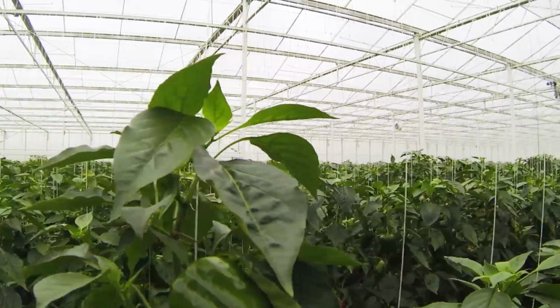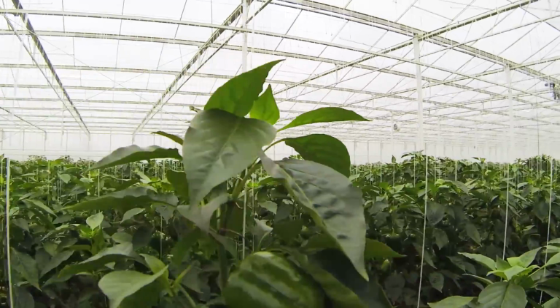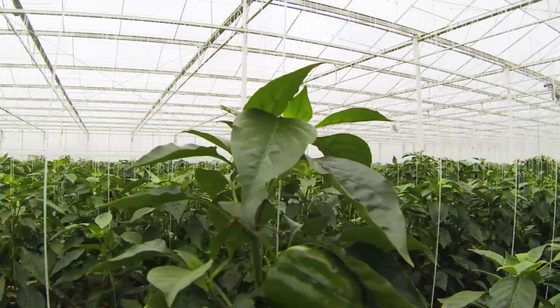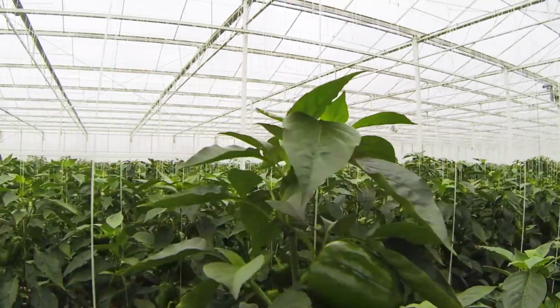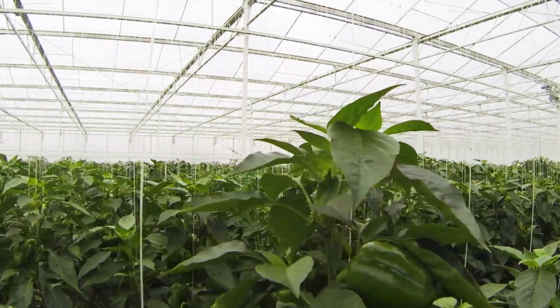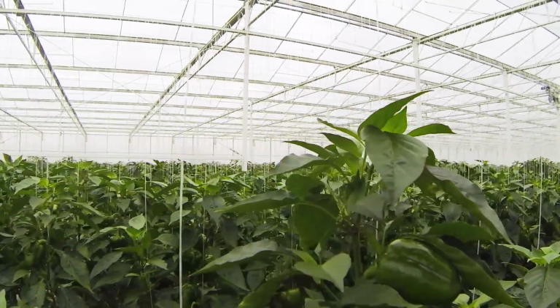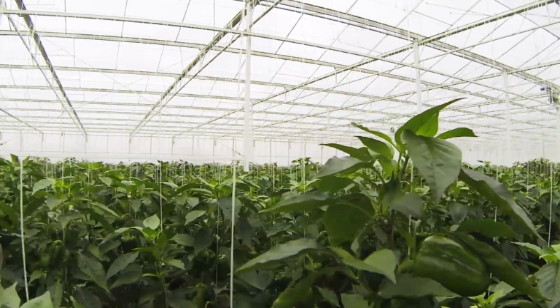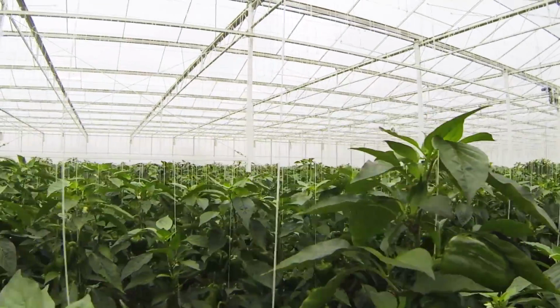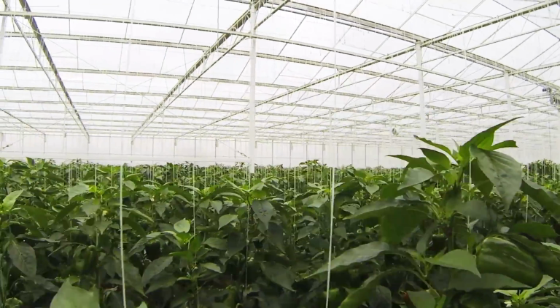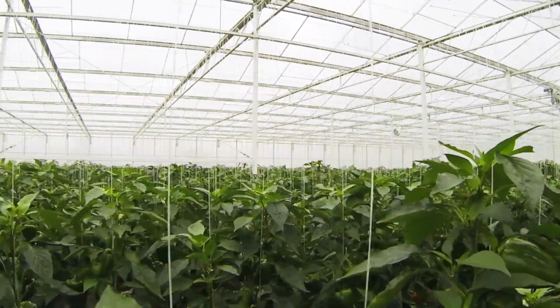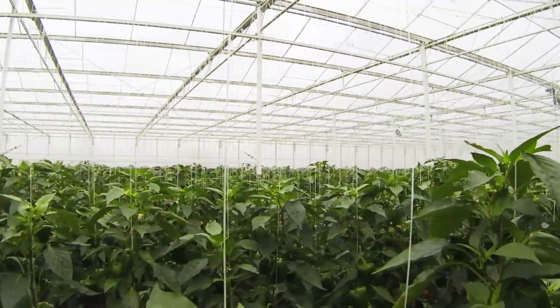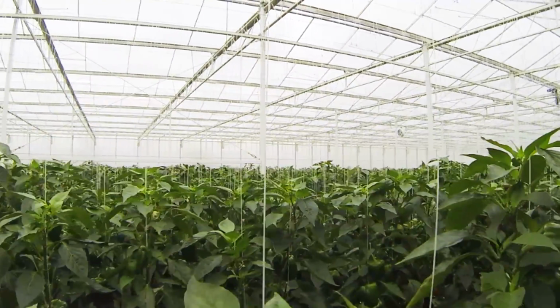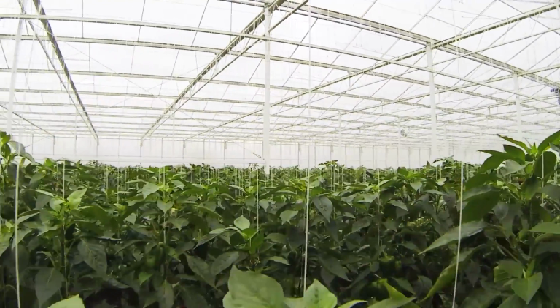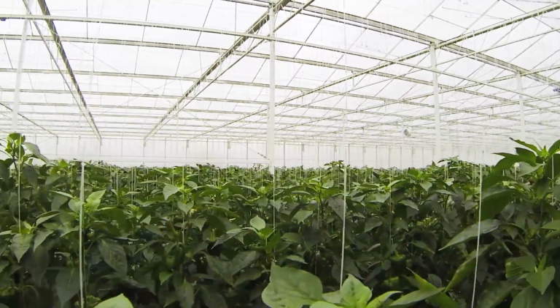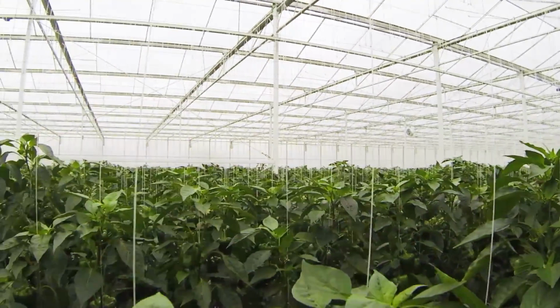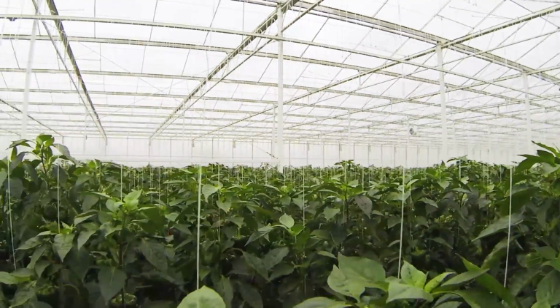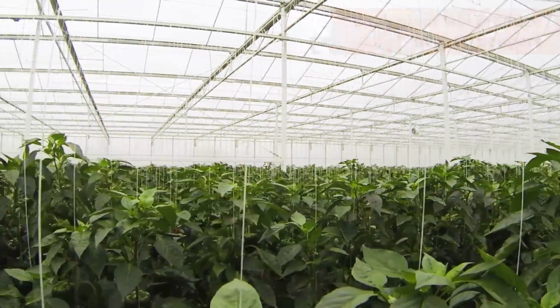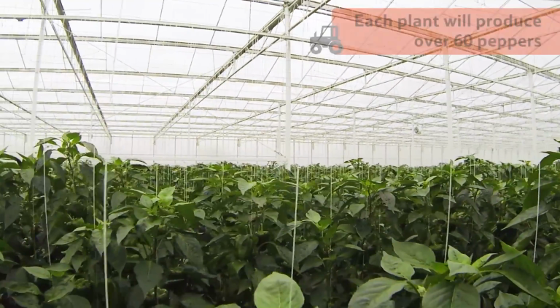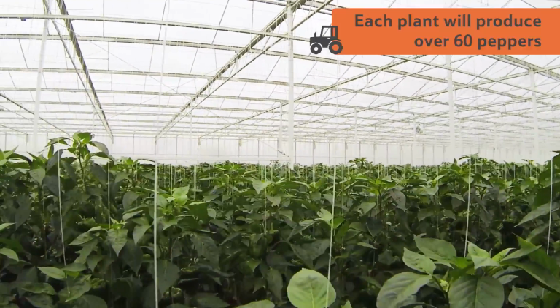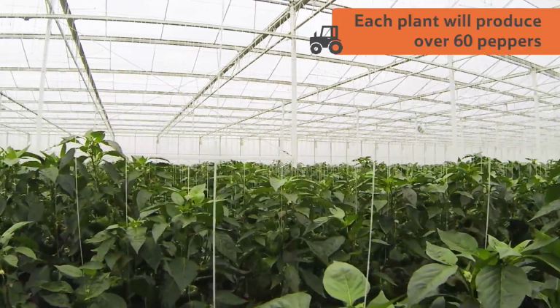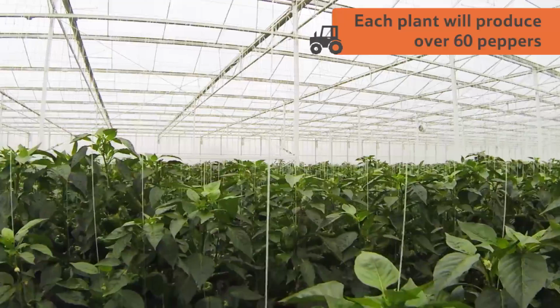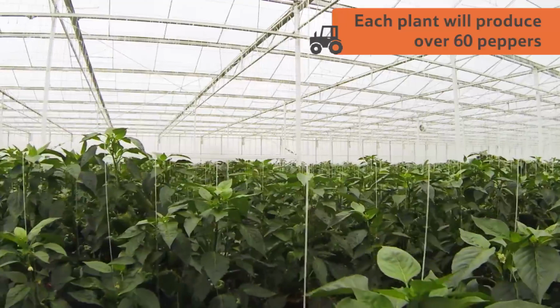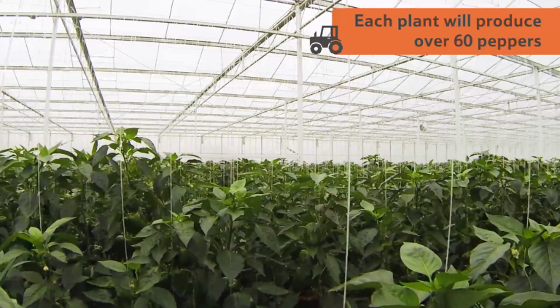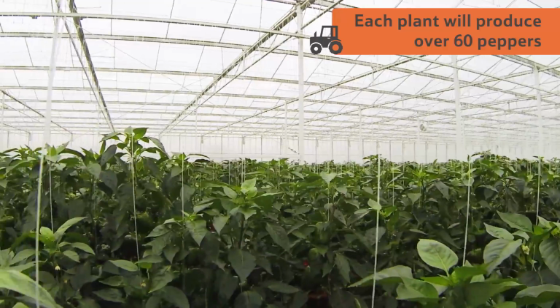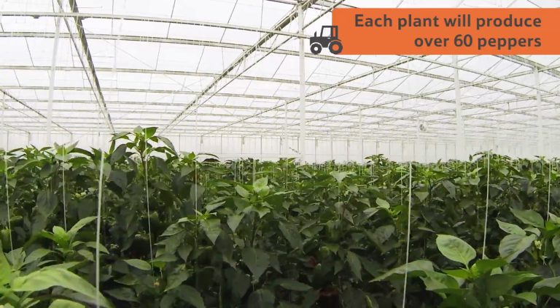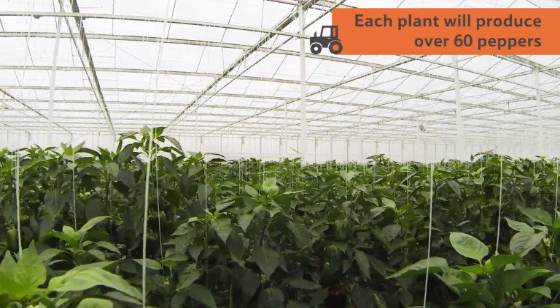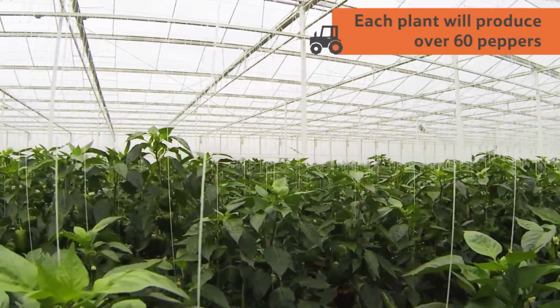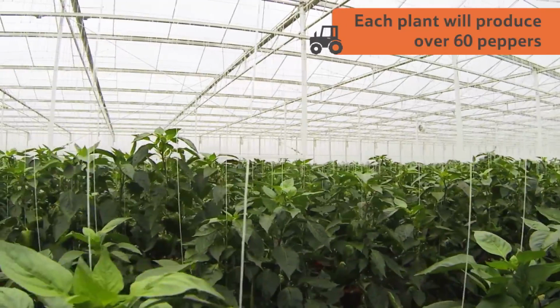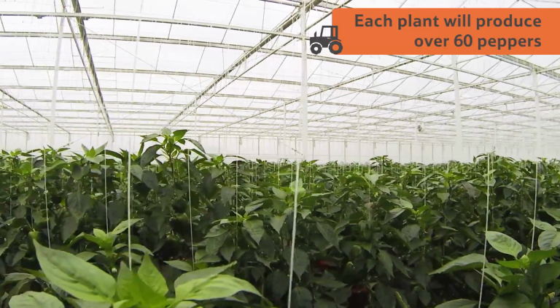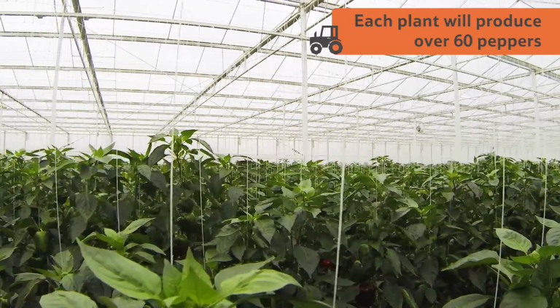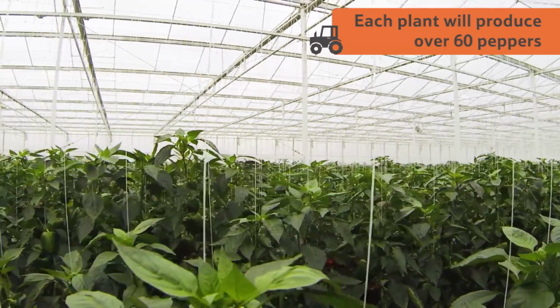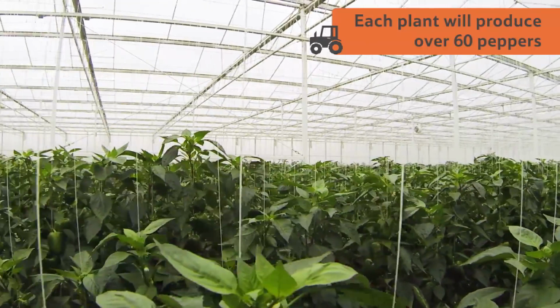The pepper plants can grow to be four metres tall, and will produce over 60 peppers in their lifetime.